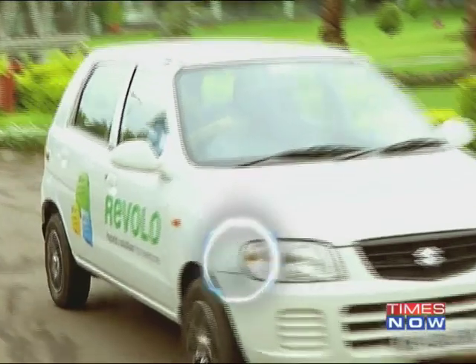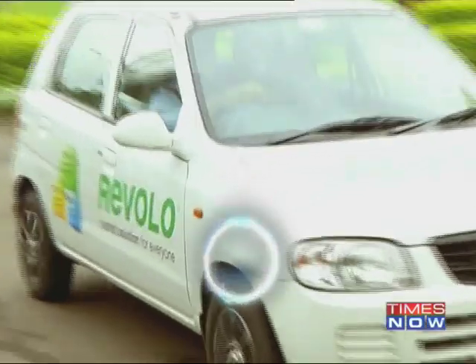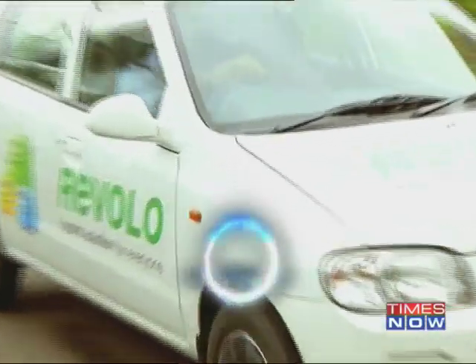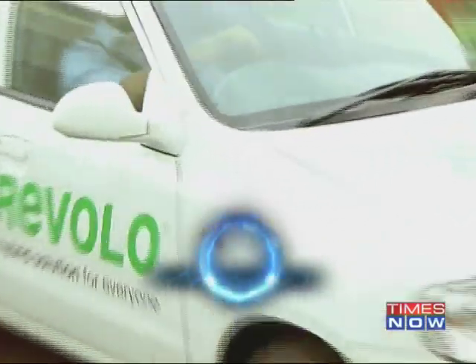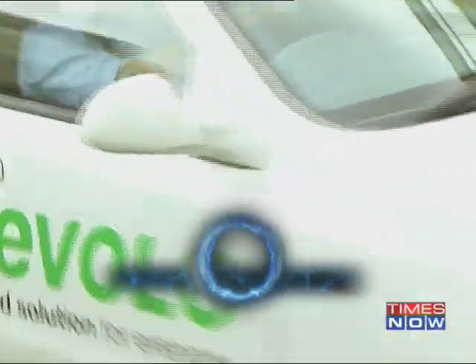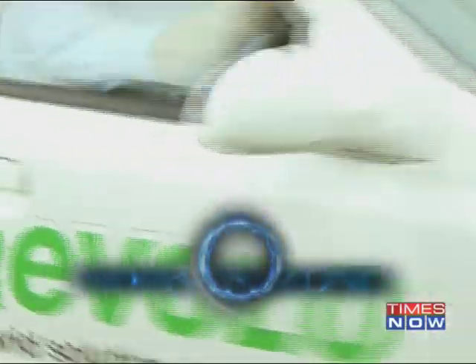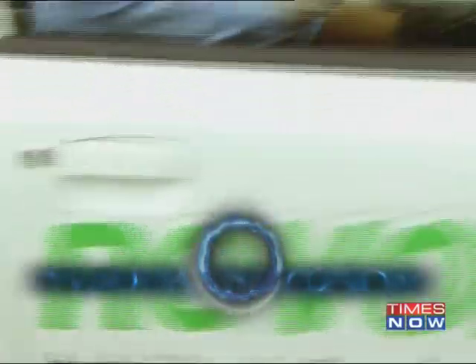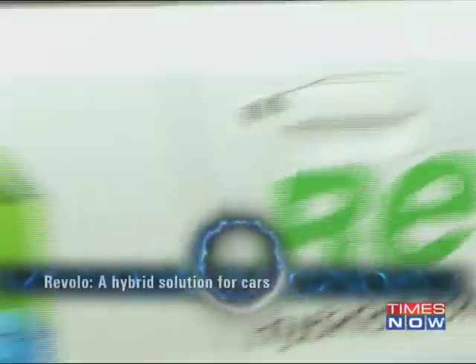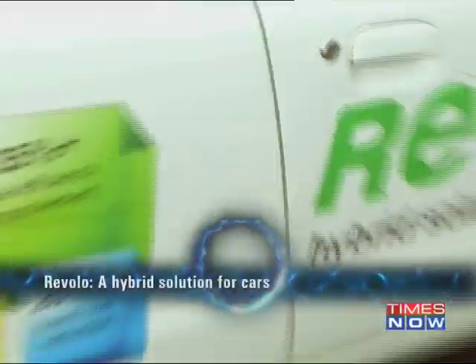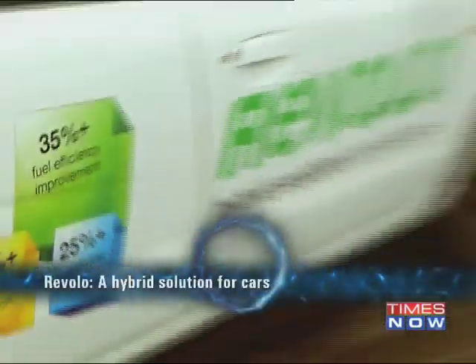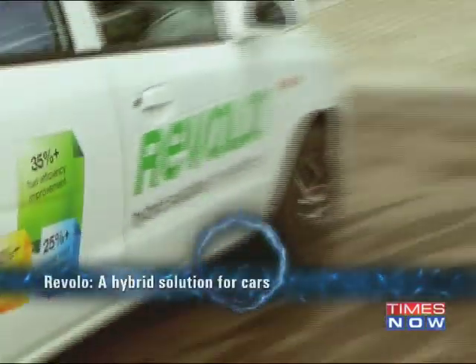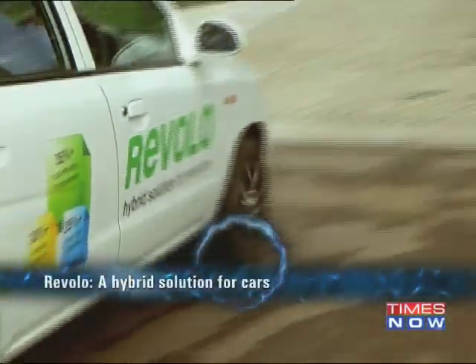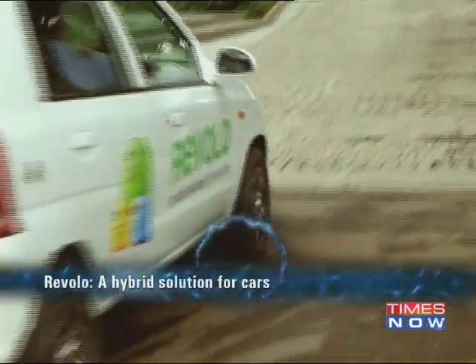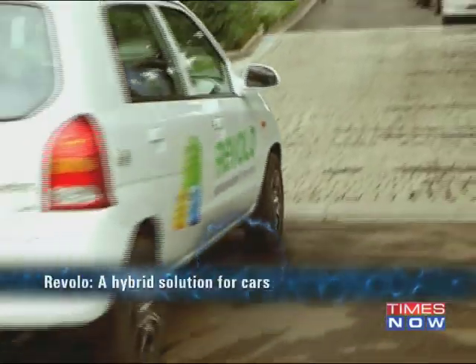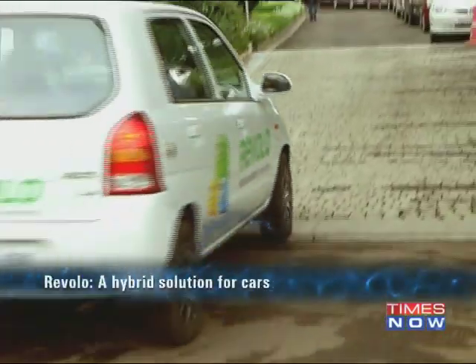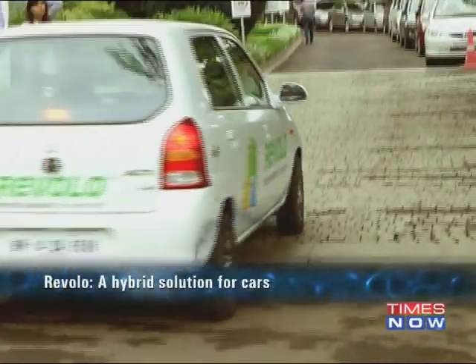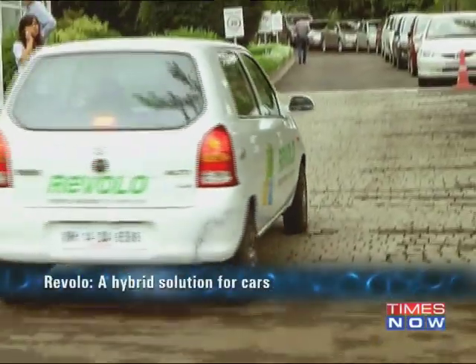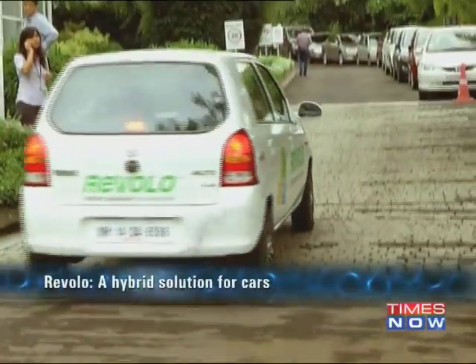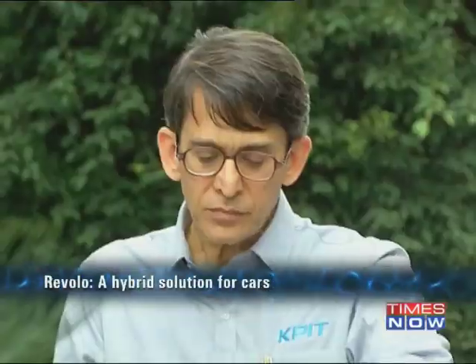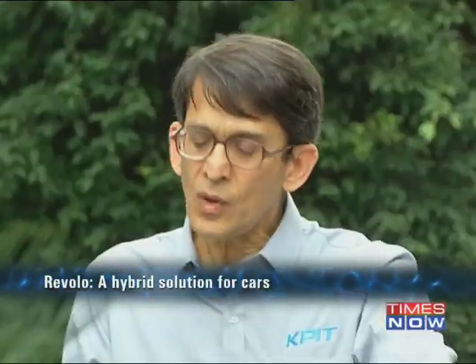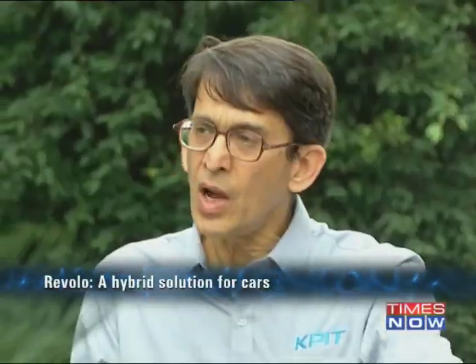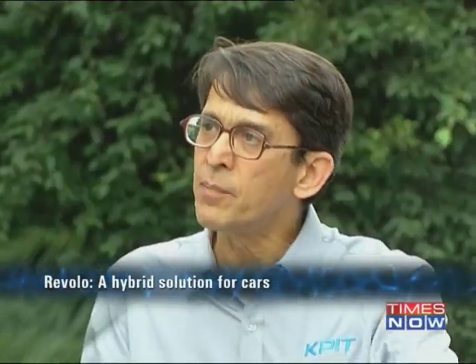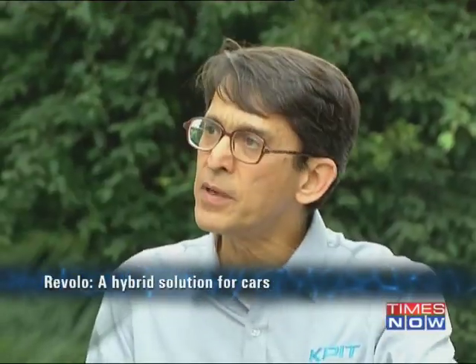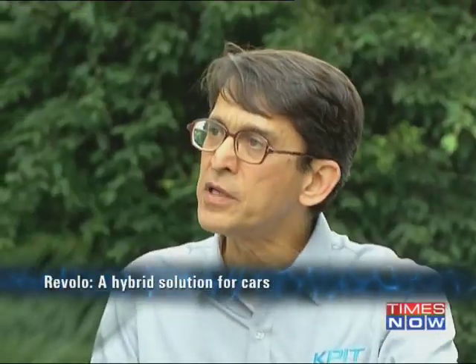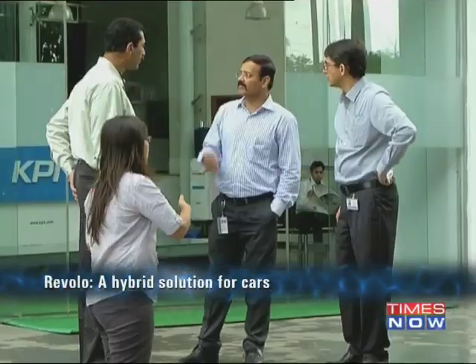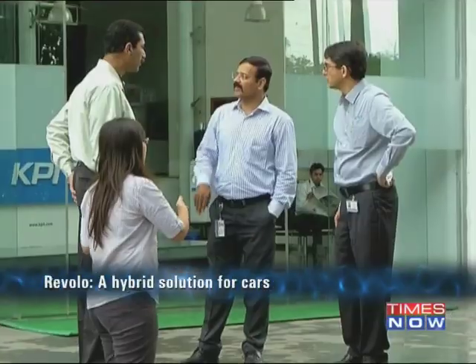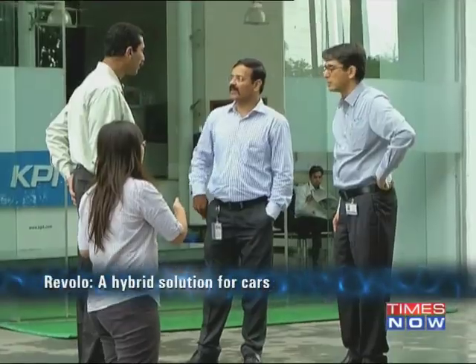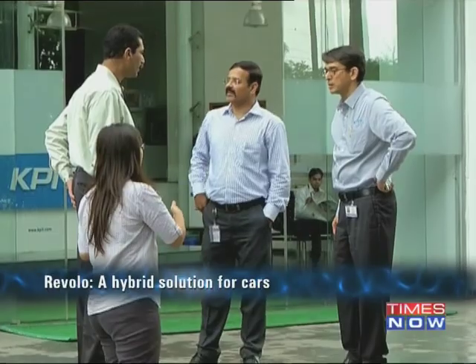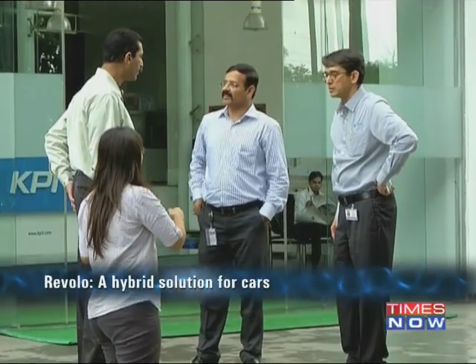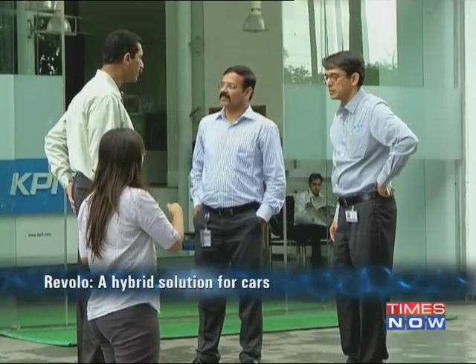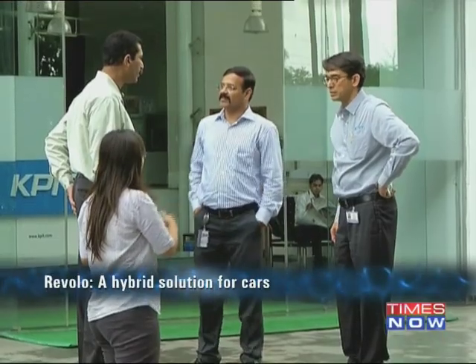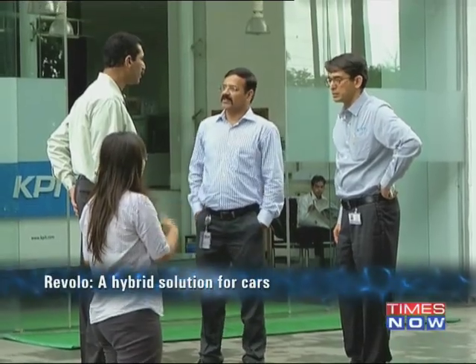With a built-in system of intelligence, Revolo keeps up to its promise of enhancing your driving experience with minimal emissions and zero energy losses.